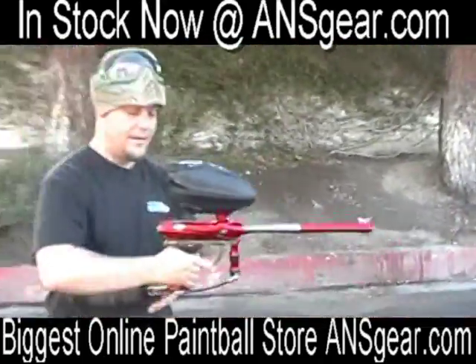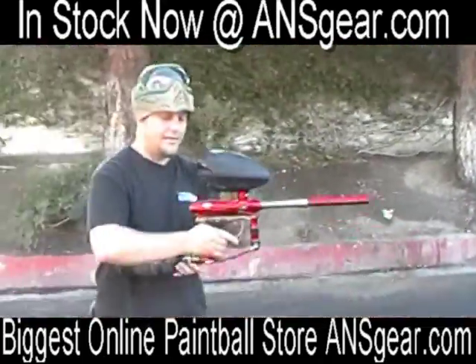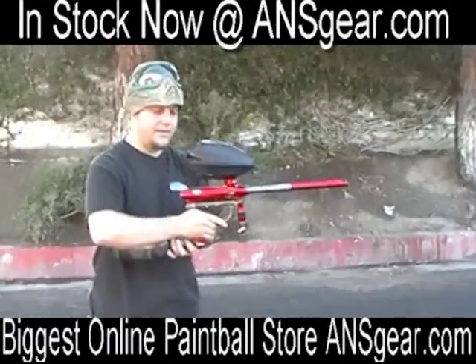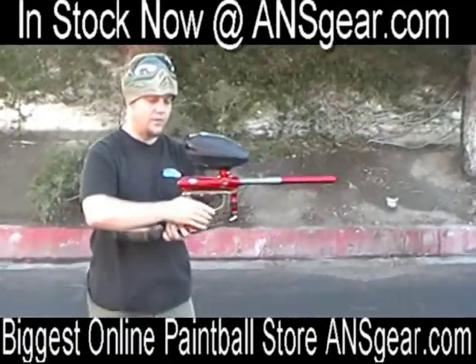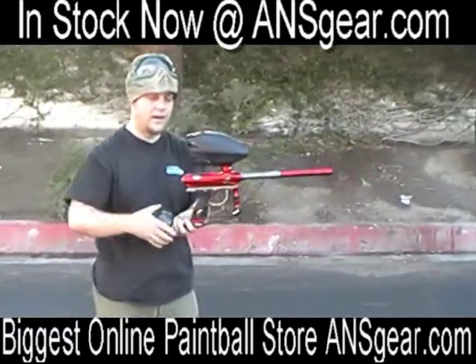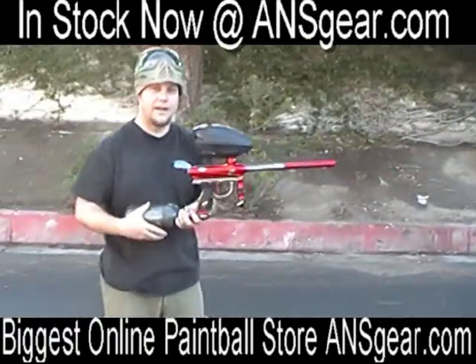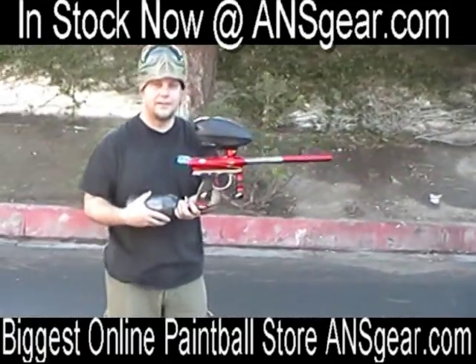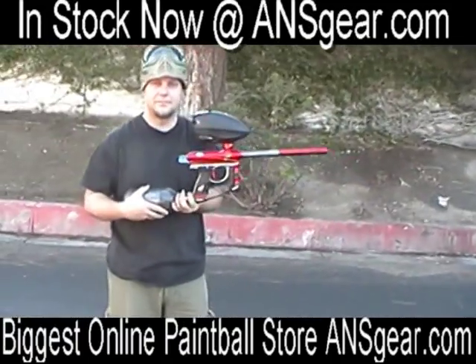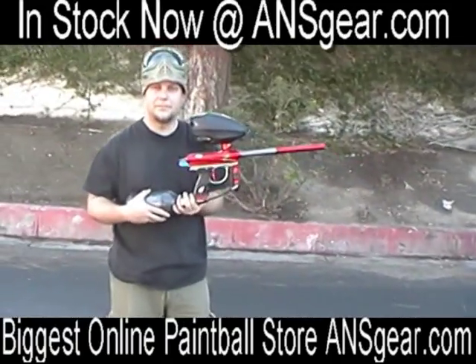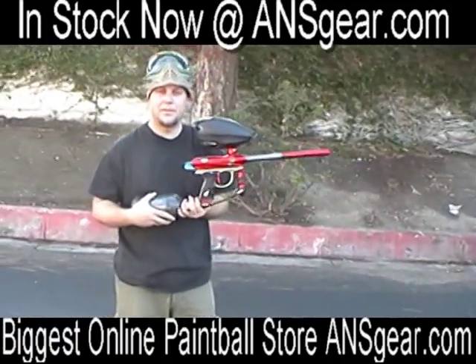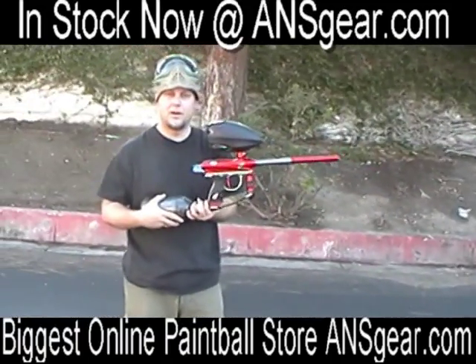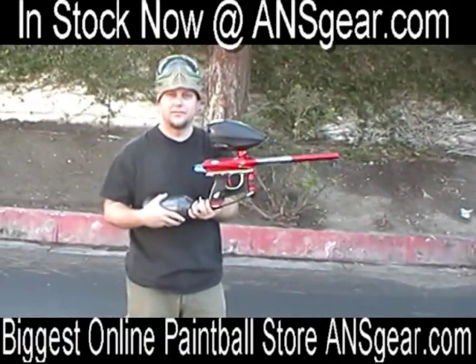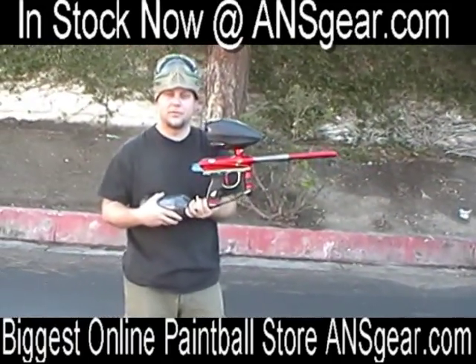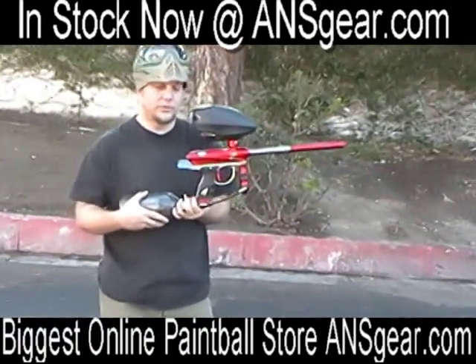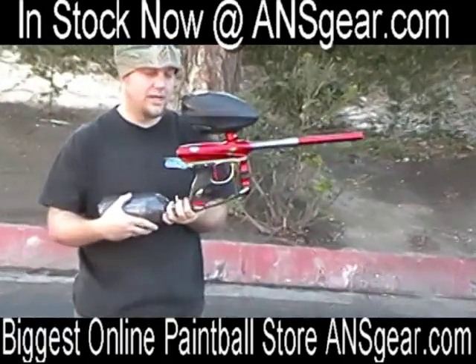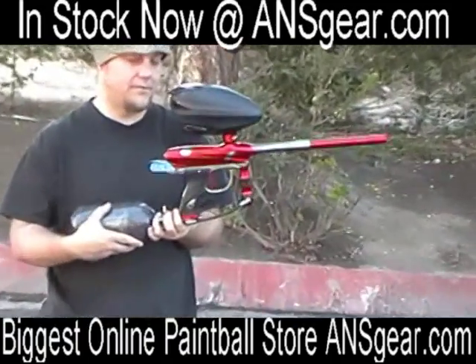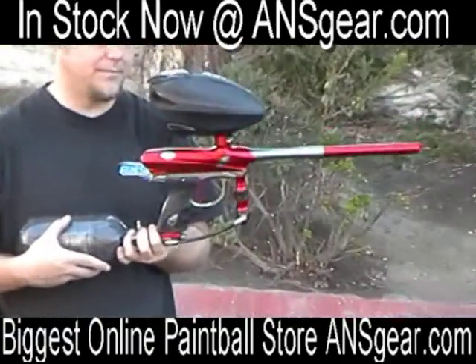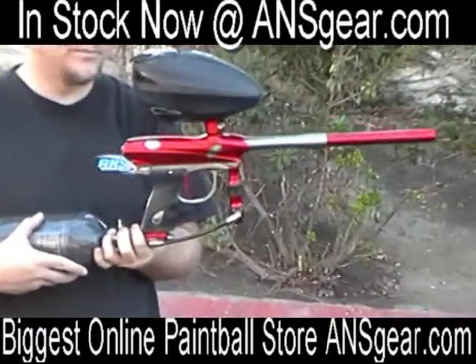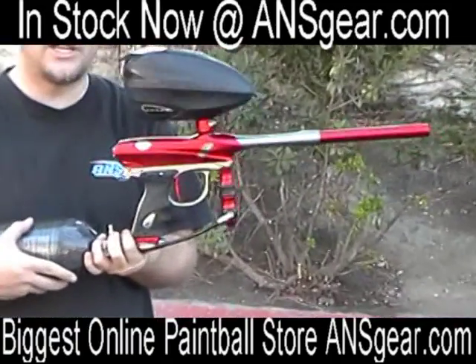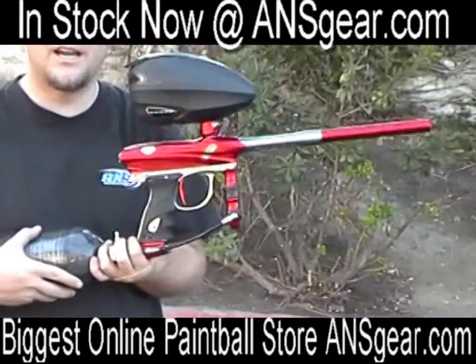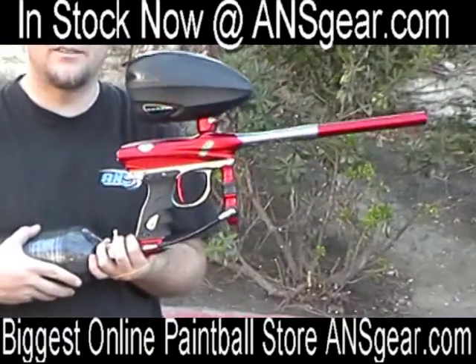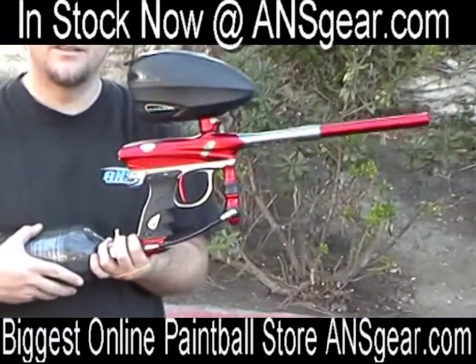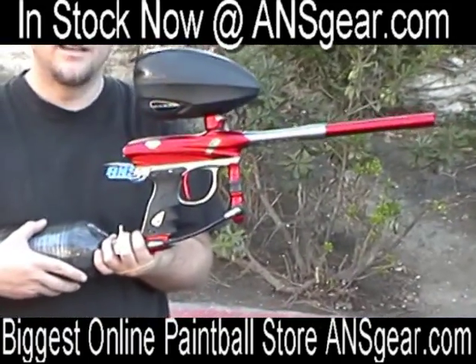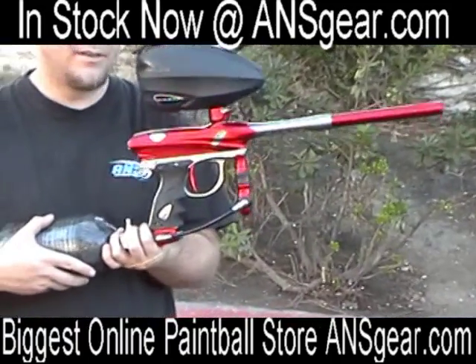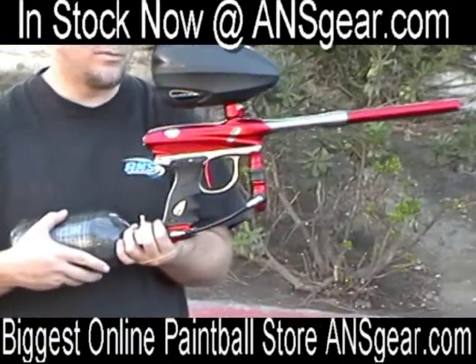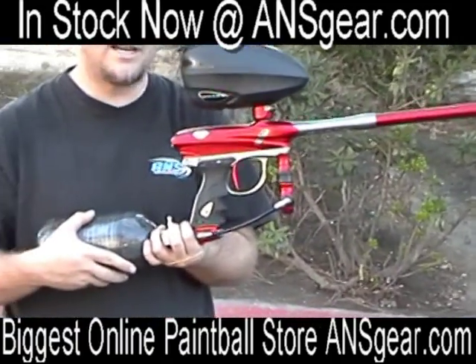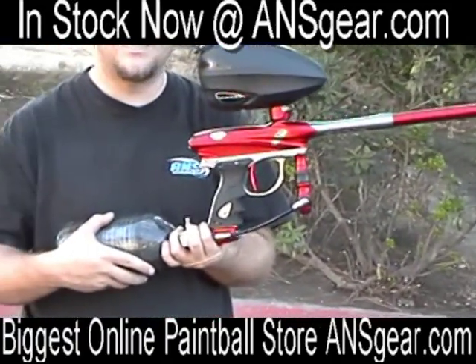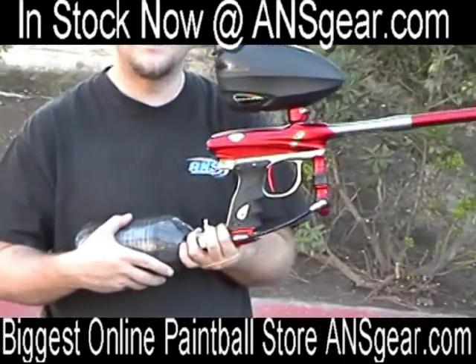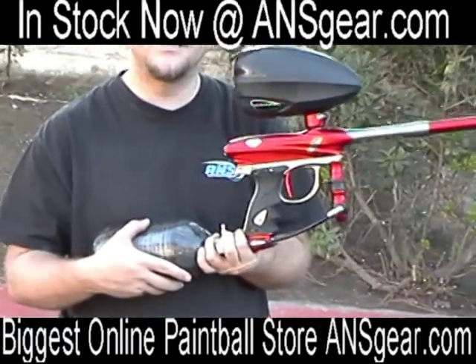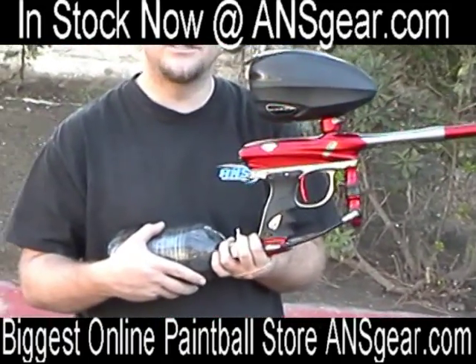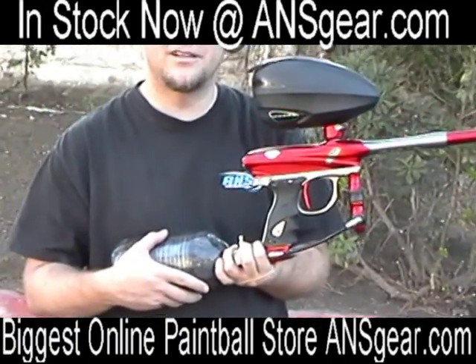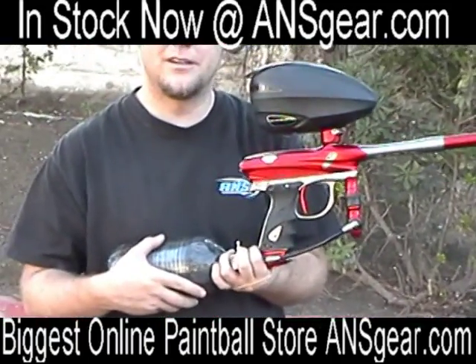That's the 09 PMR with ultralight frame. Check it out. Available at A&S Gear.com.